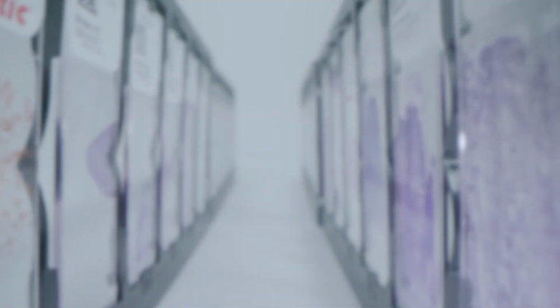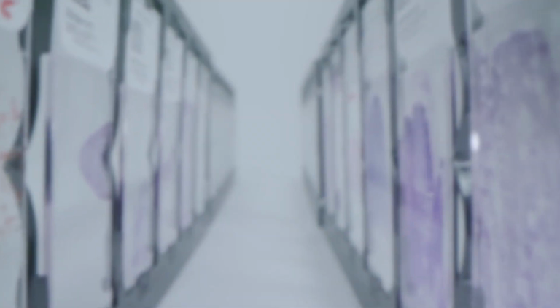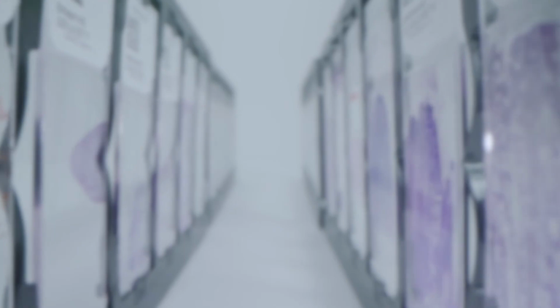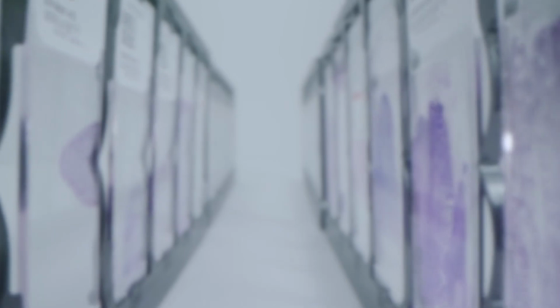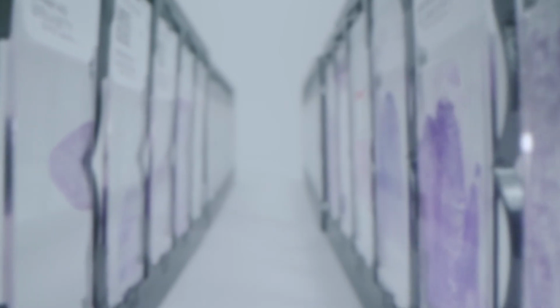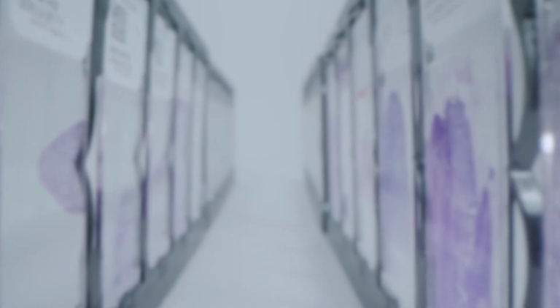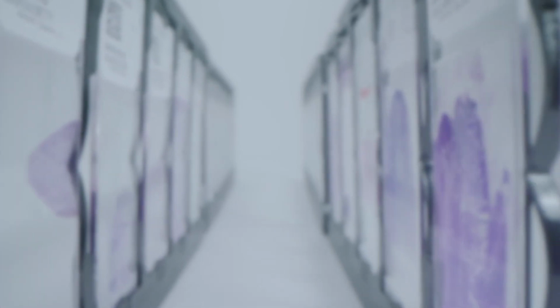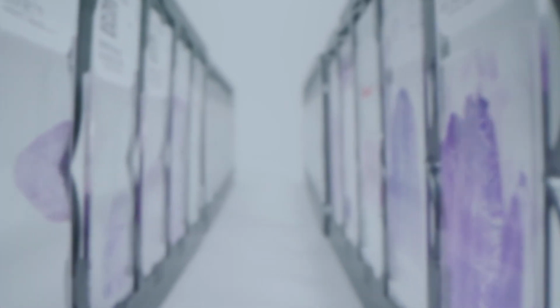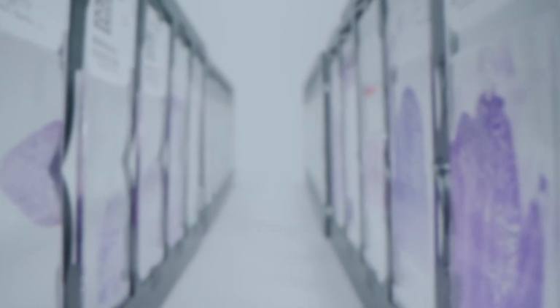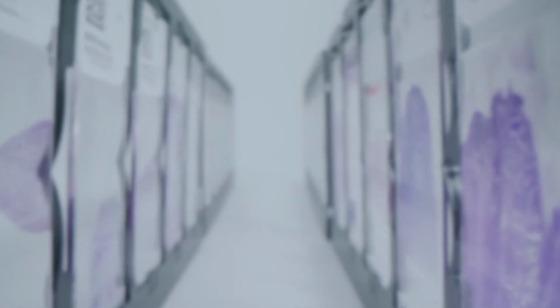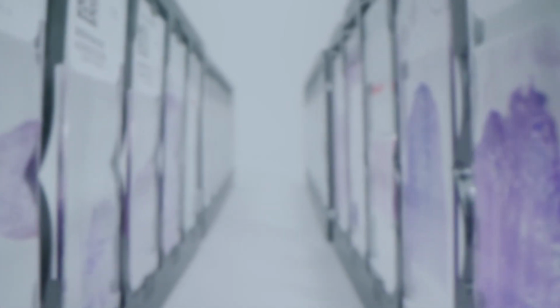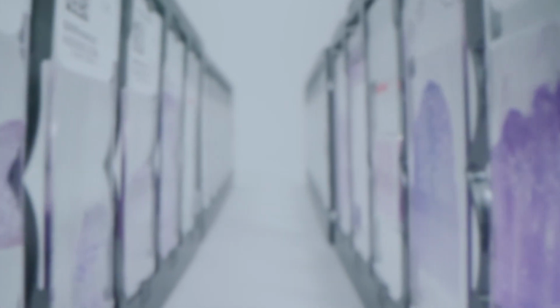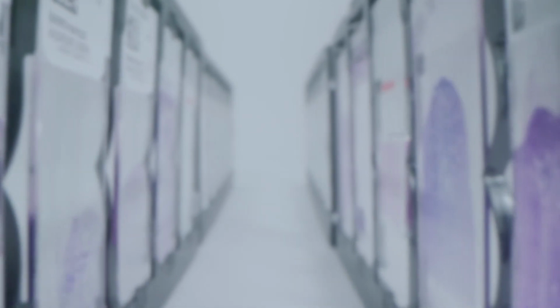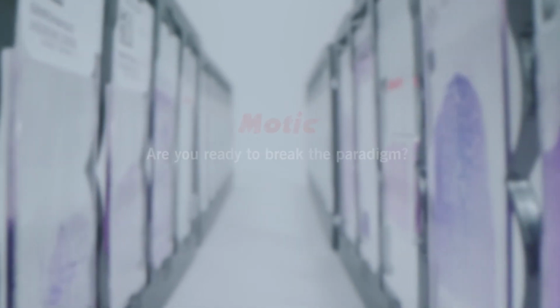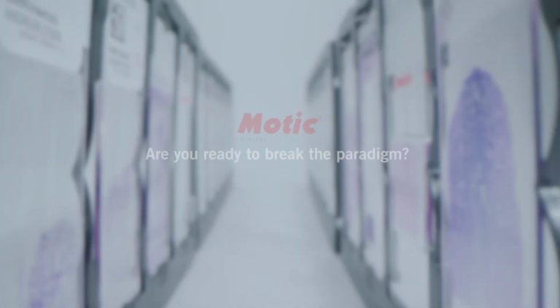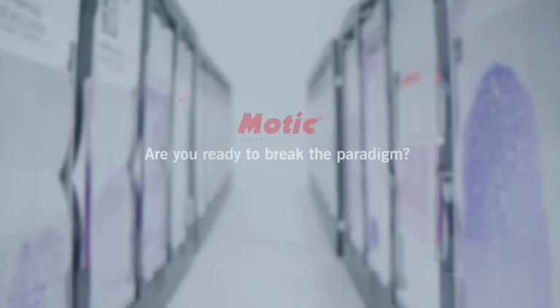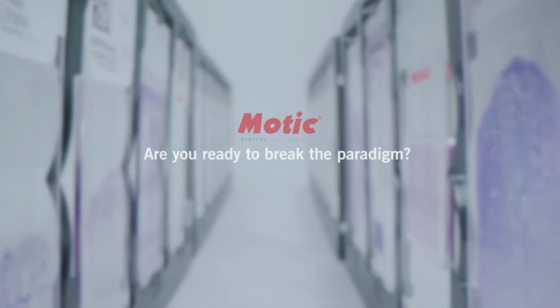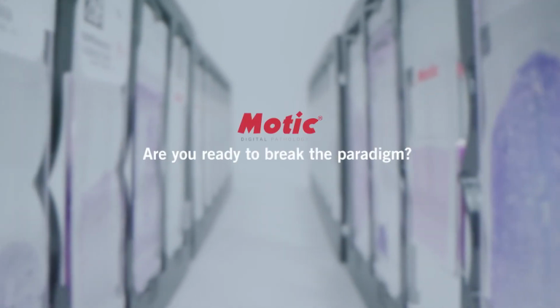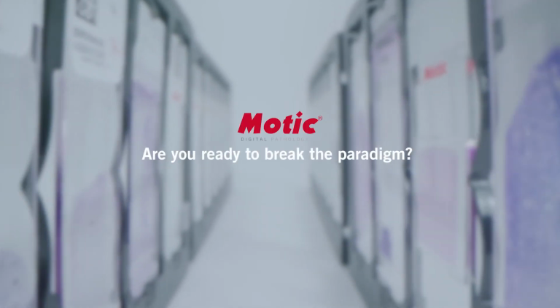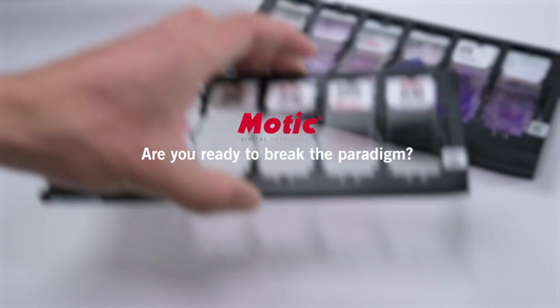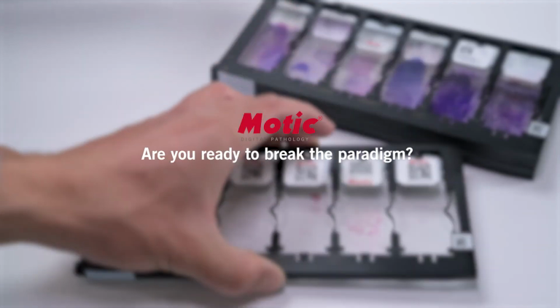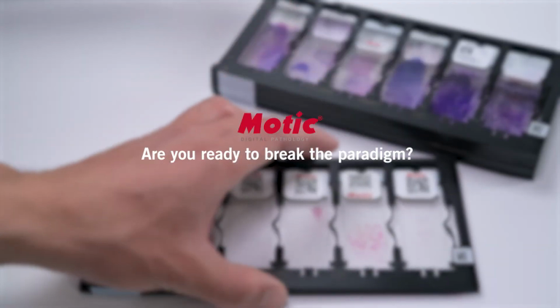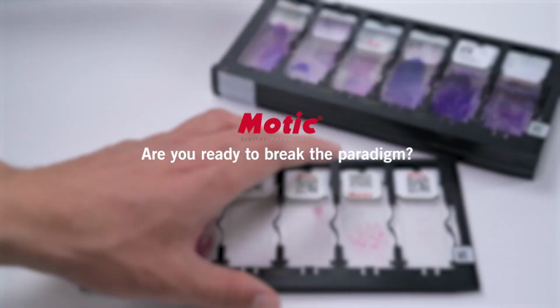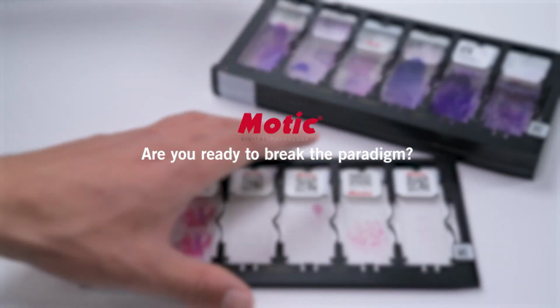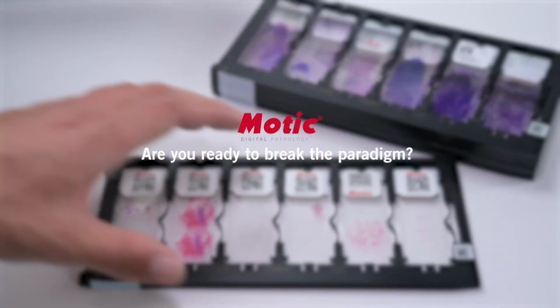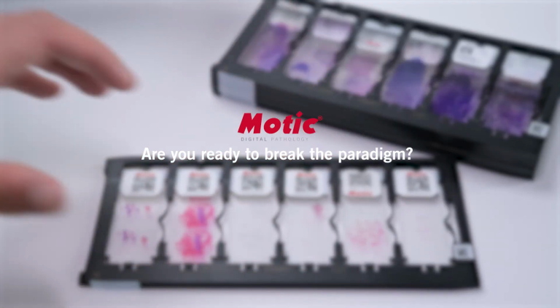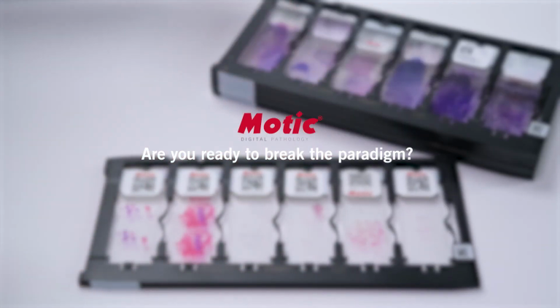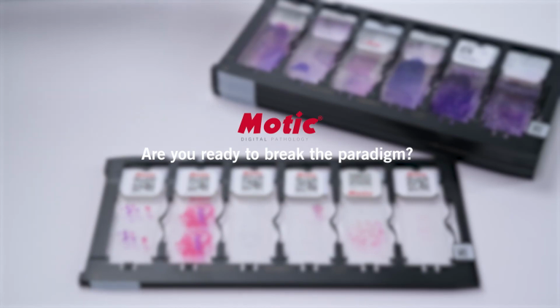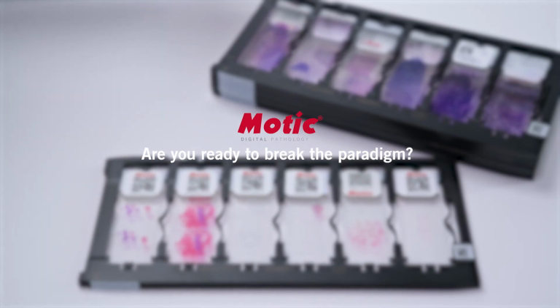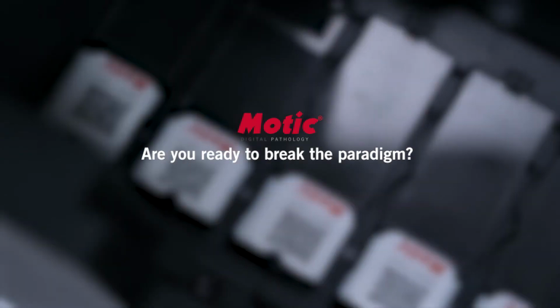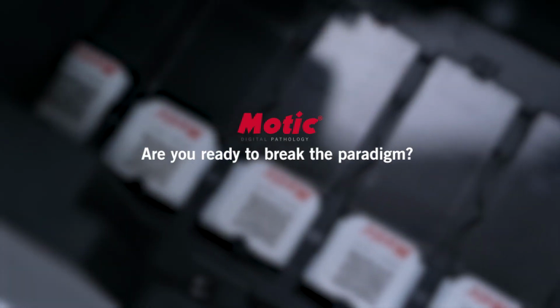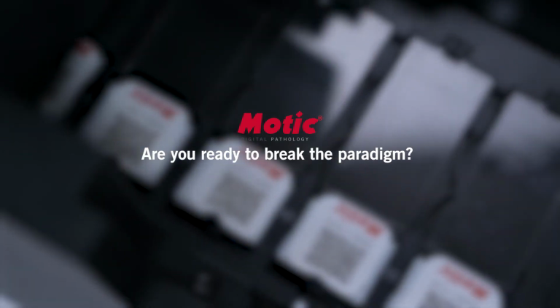High volume scanning has never been easier. Are you ready to break the paradigm of your digital pathology workflow?